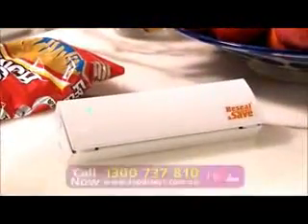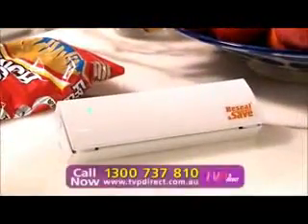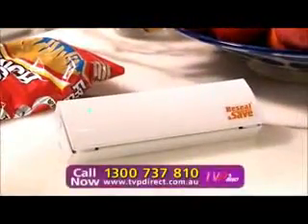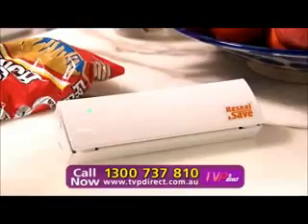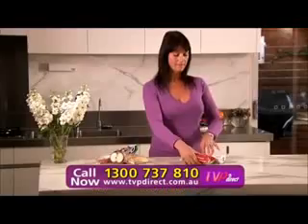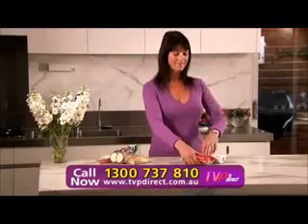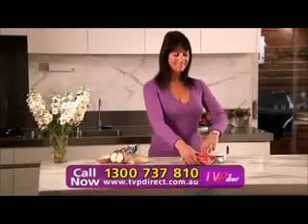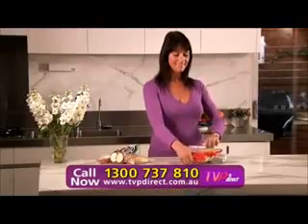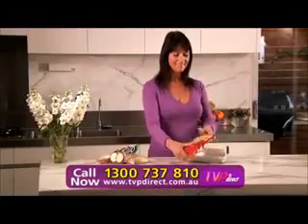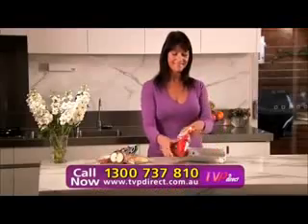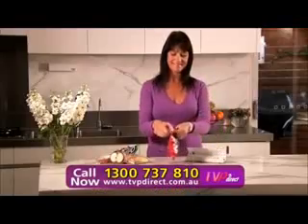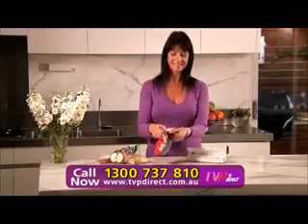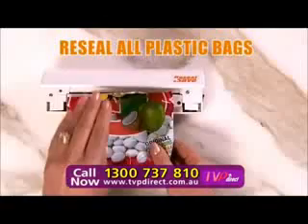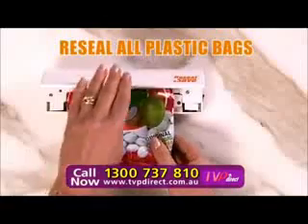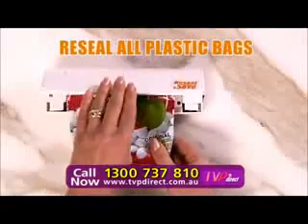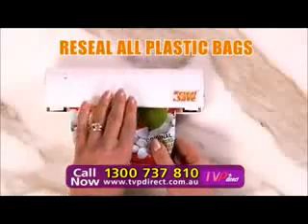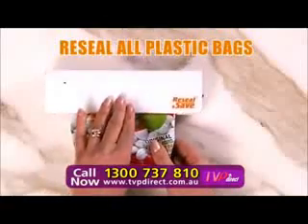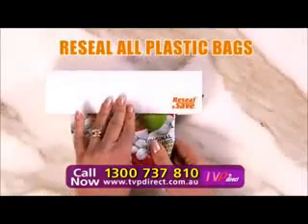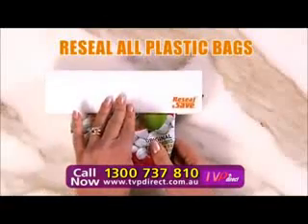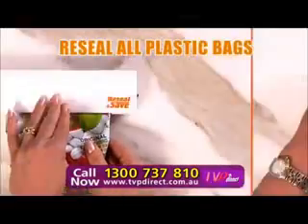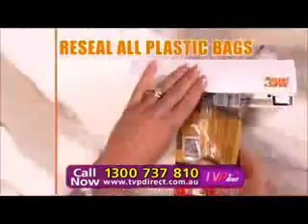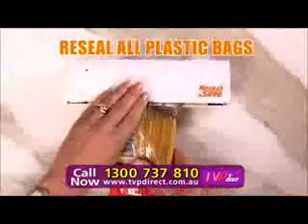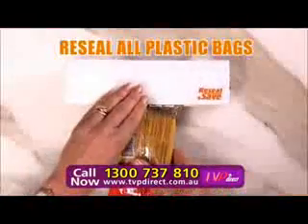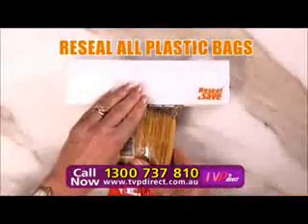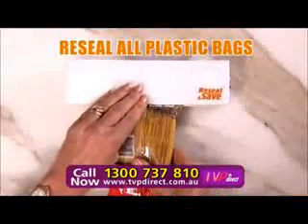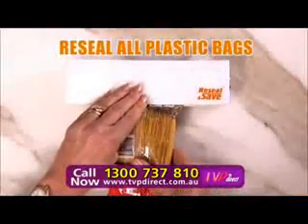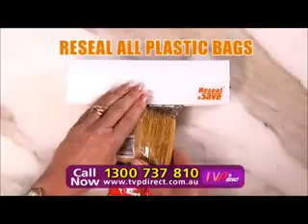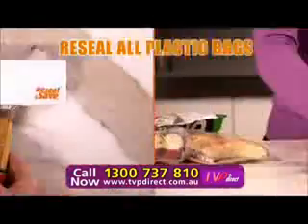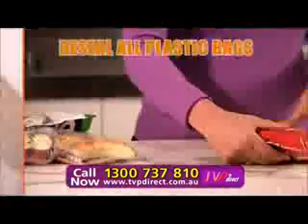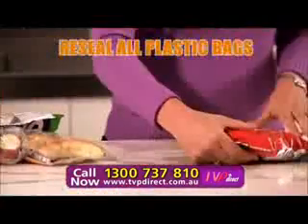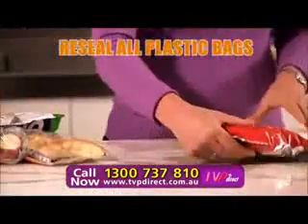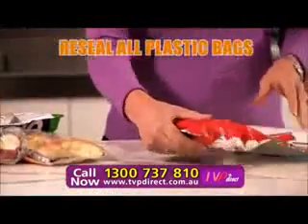Cordless and electric. Re-seal and save cookies, cakes and candy. Re-seal pasta. Re-seal any plastic bag.